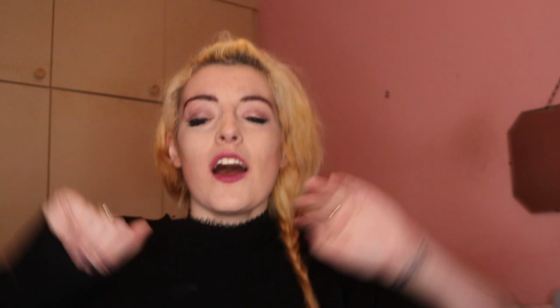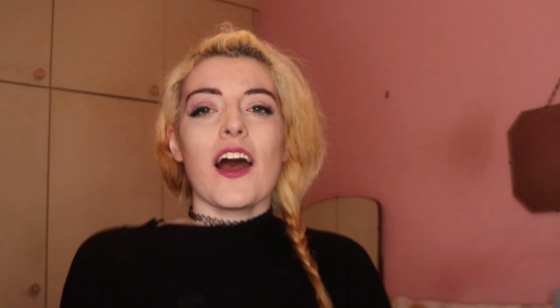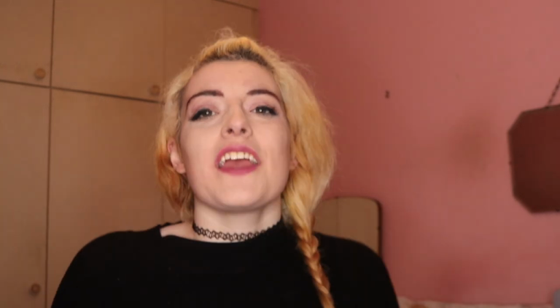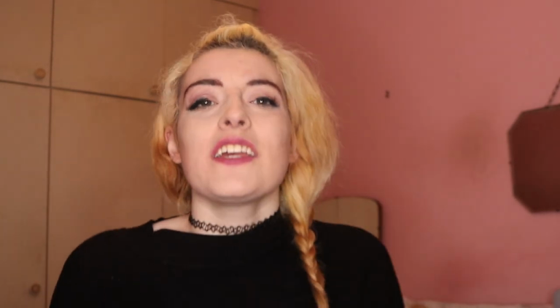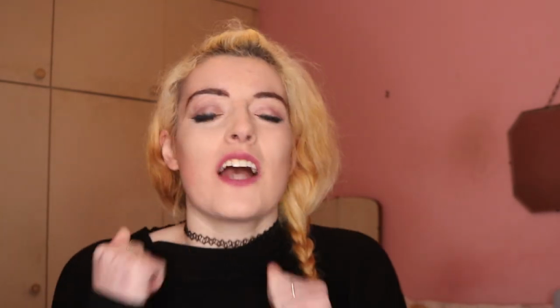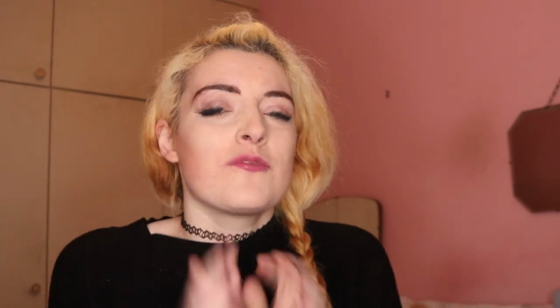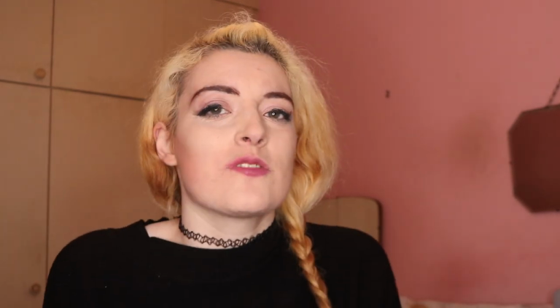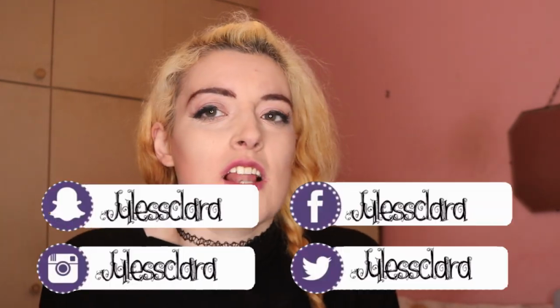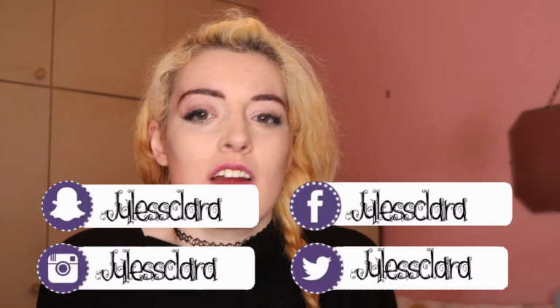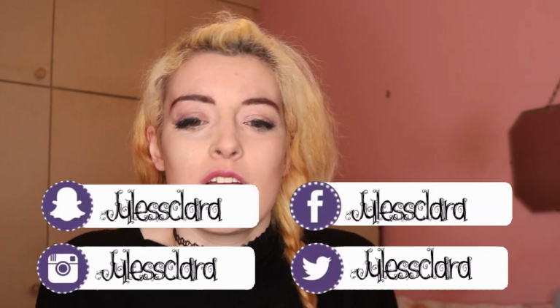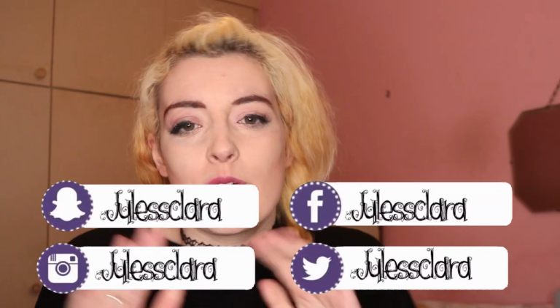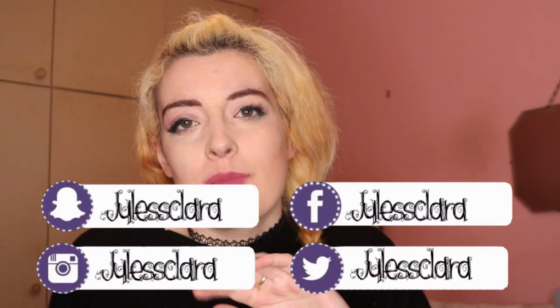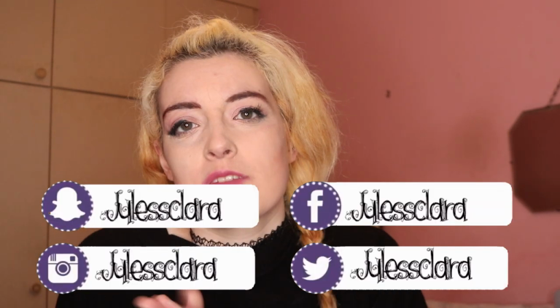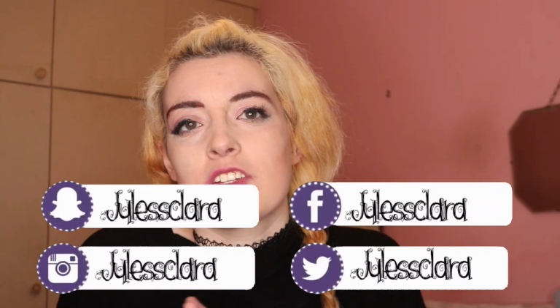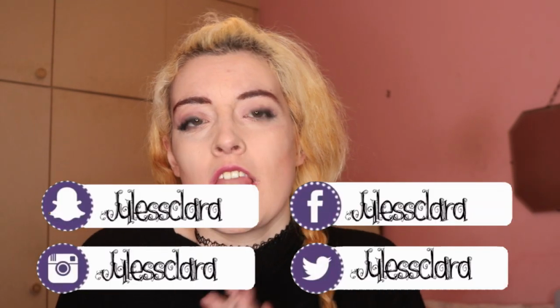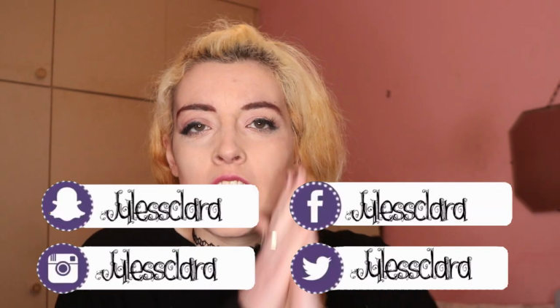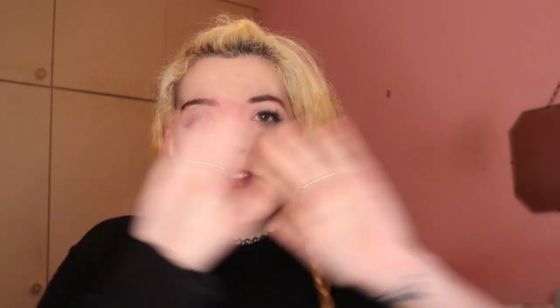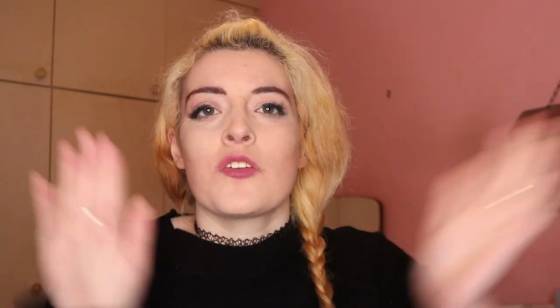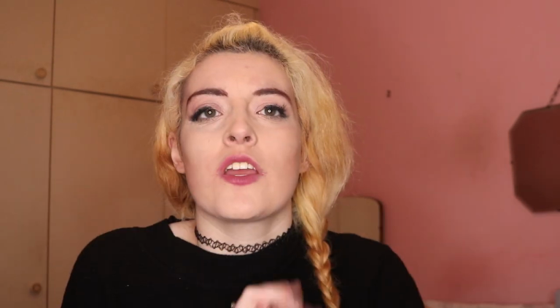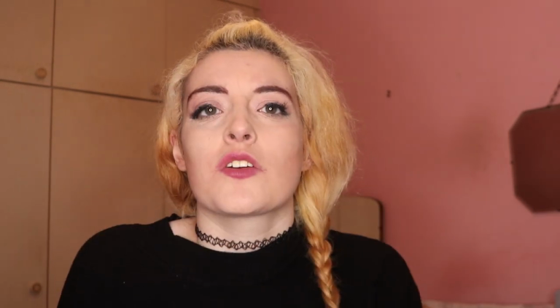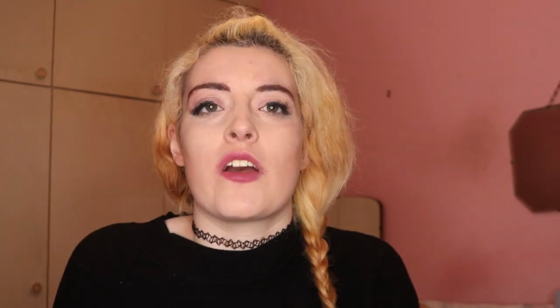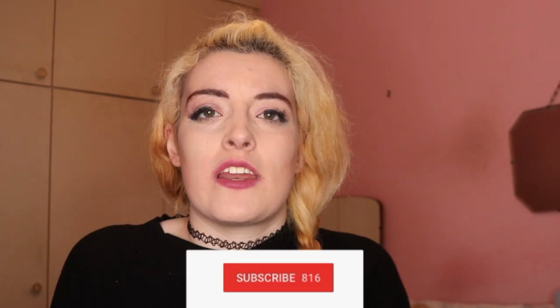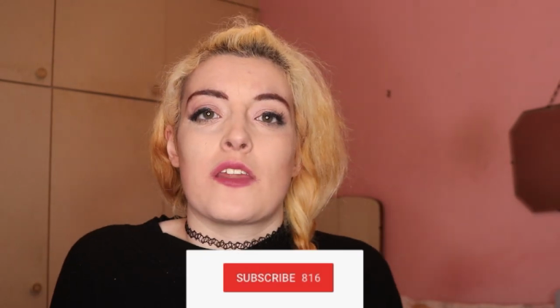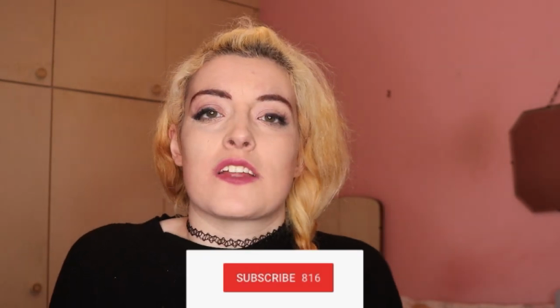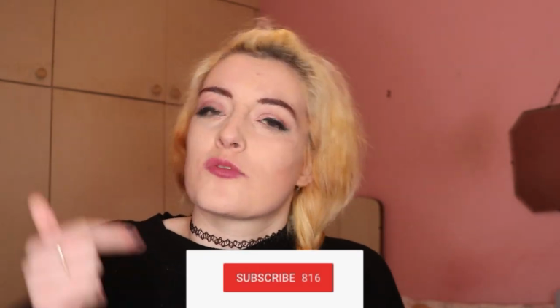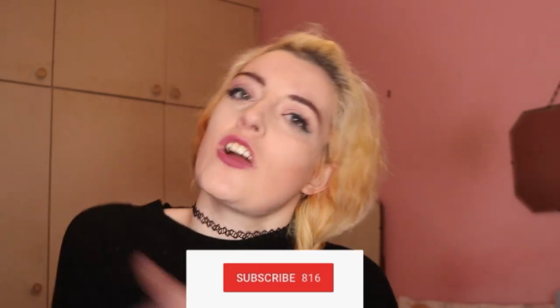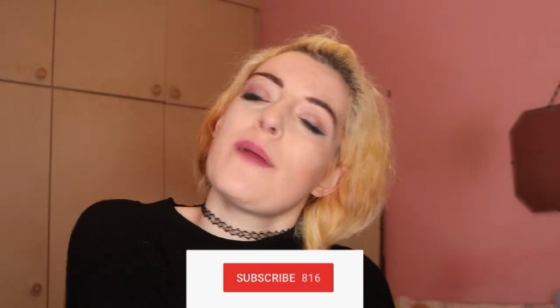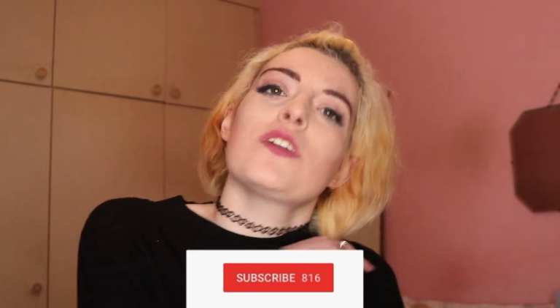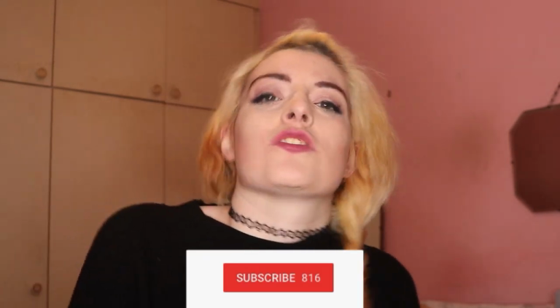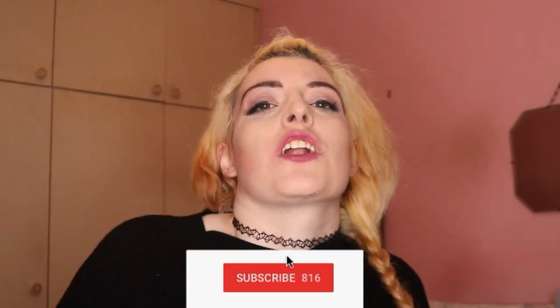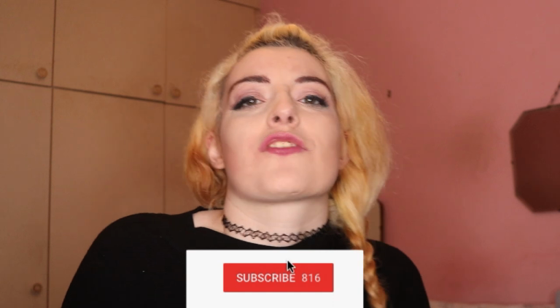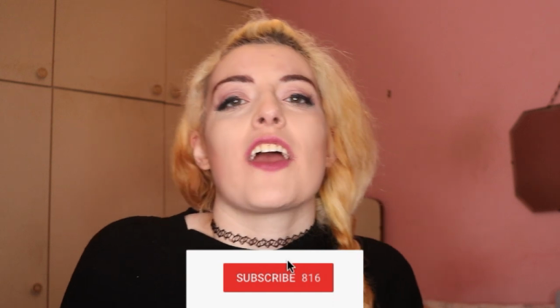Hi, I'm Juice Clara. Welcome back to my channel. If you're new here, go ahead and hit that subscribe button.